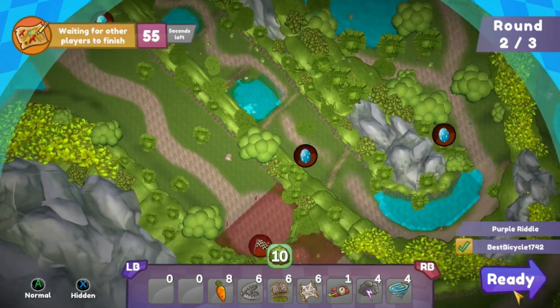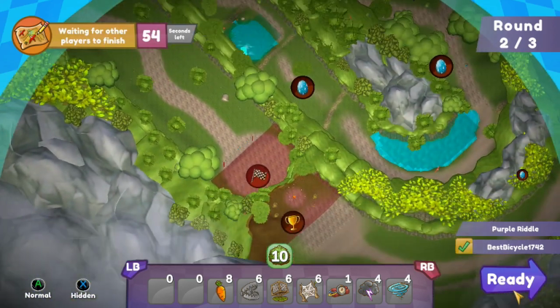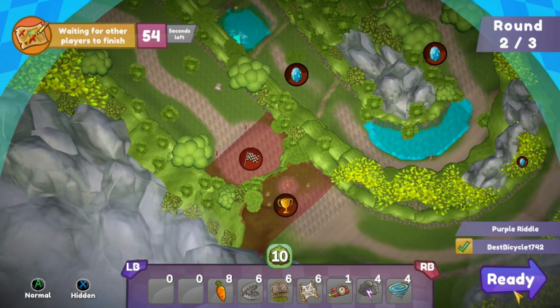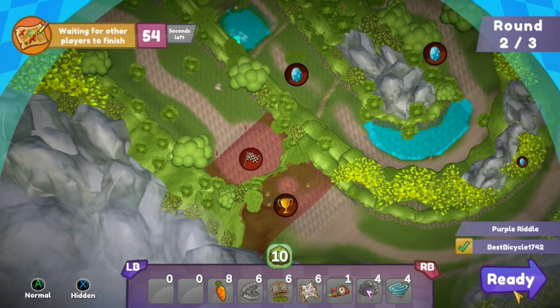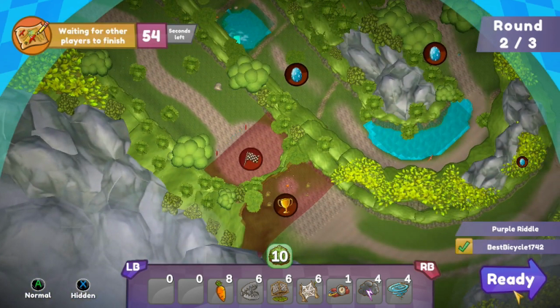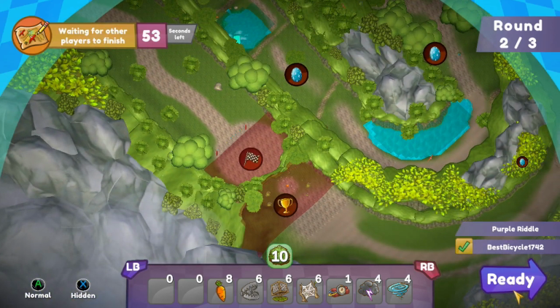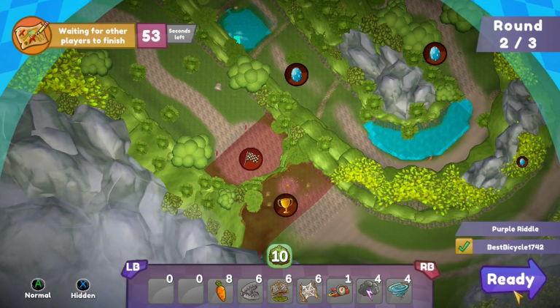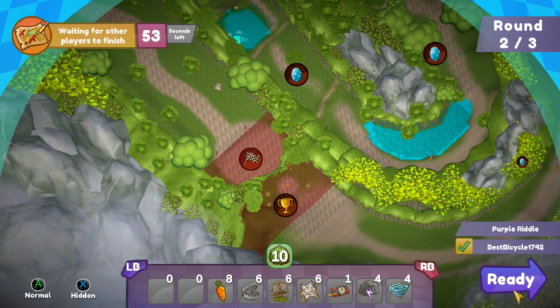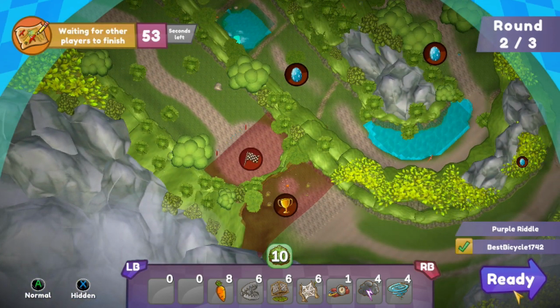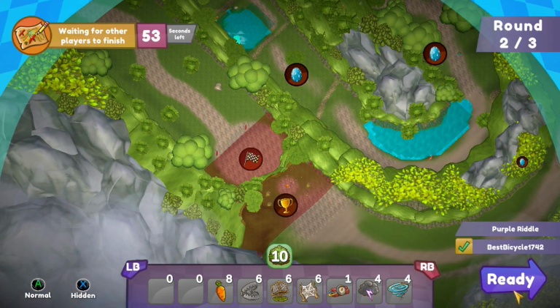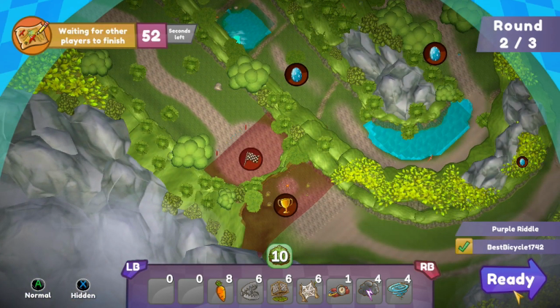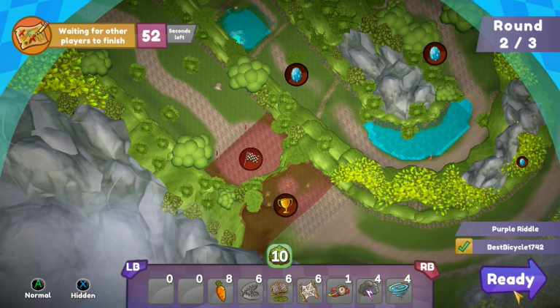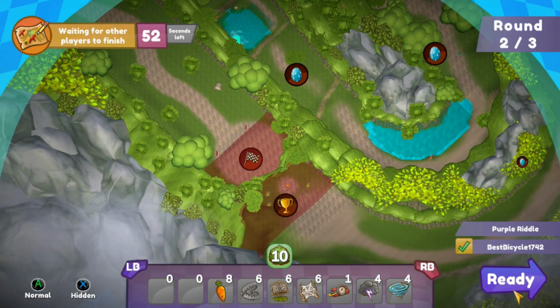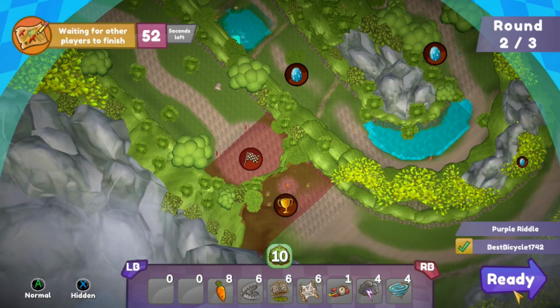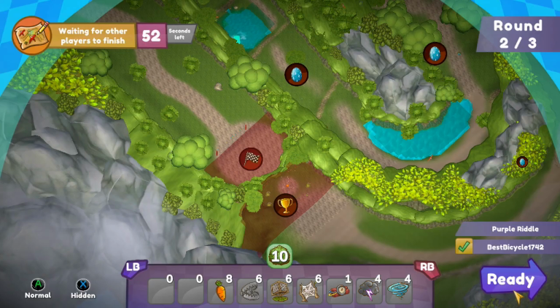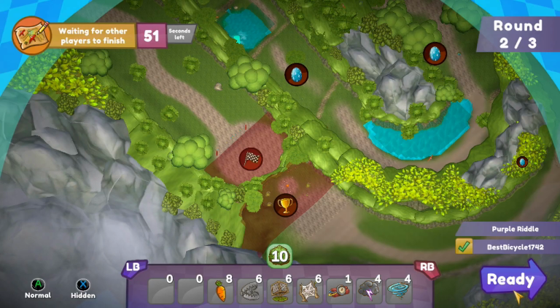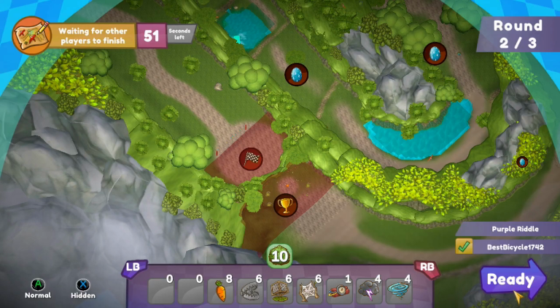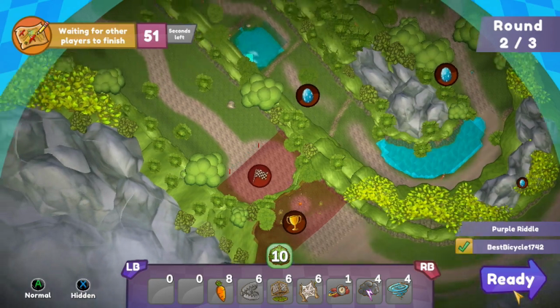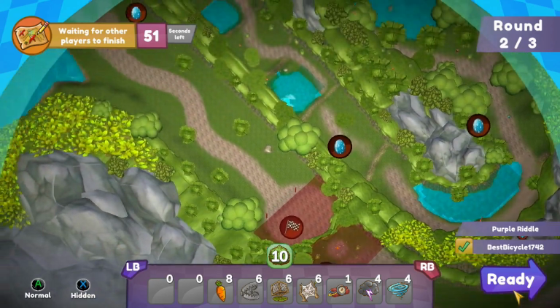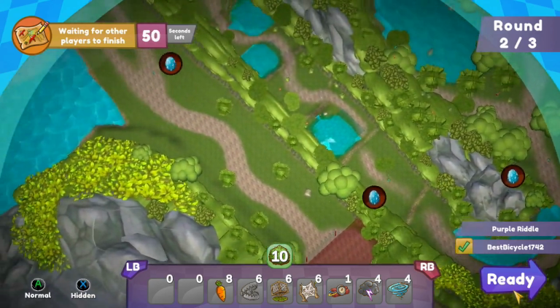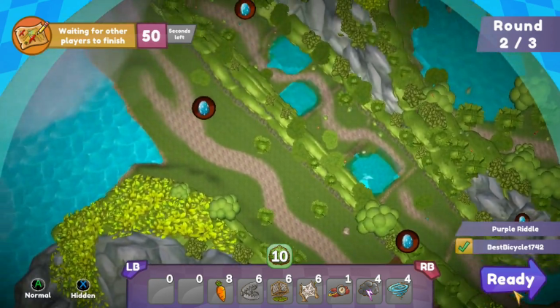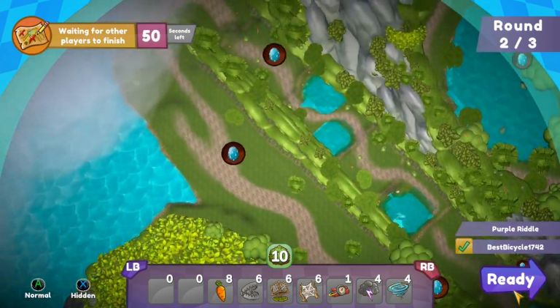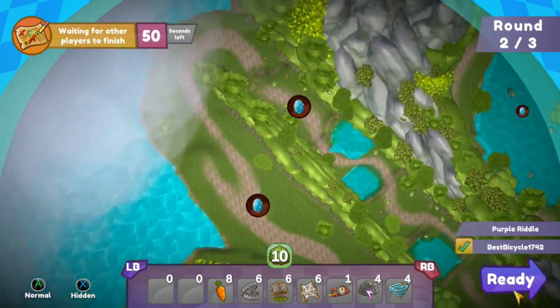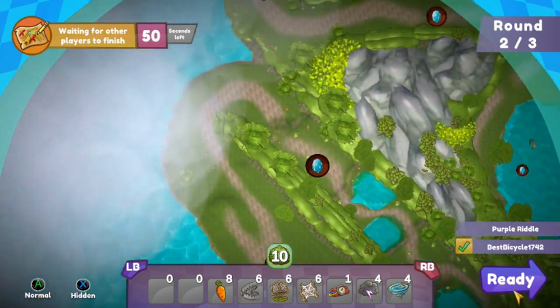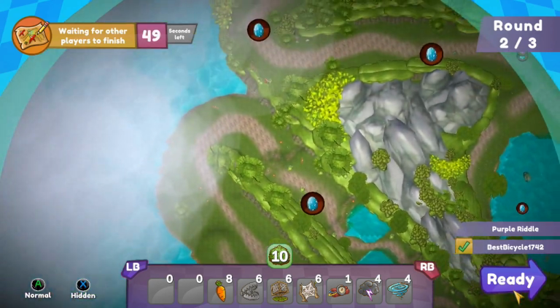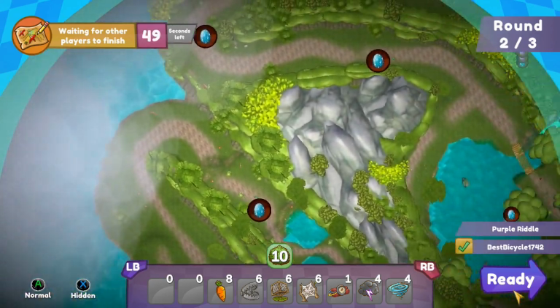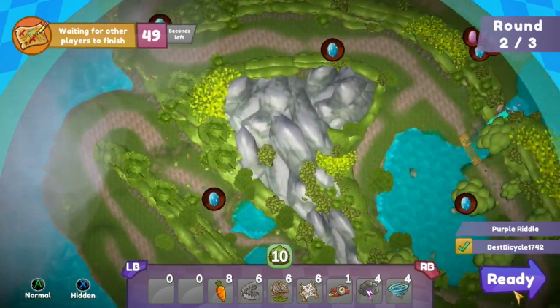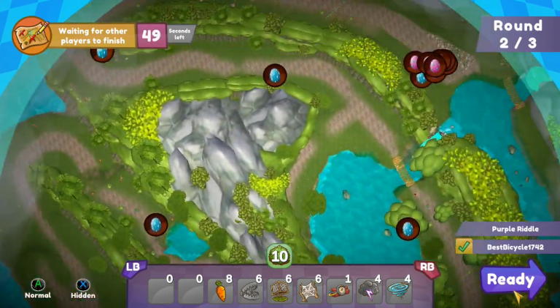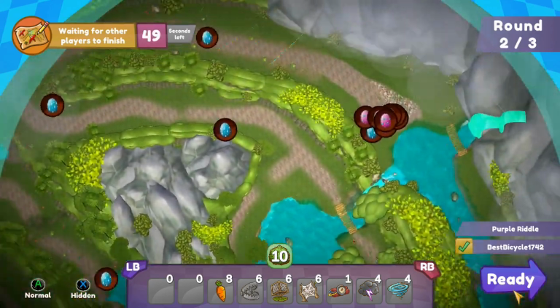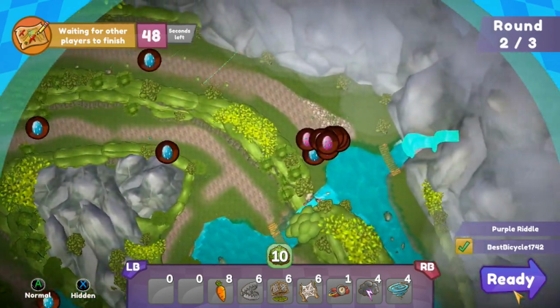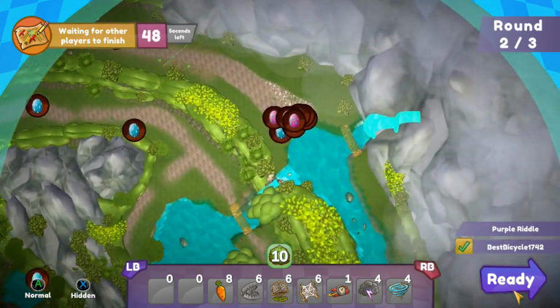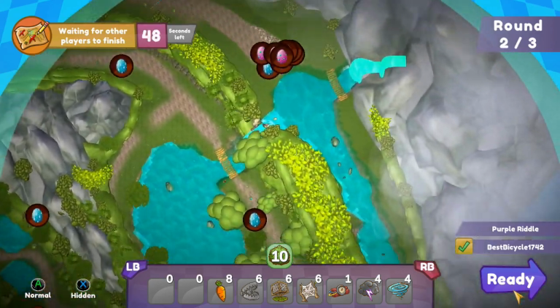You can spread out the pink eggs, but I prefer to pile them up because it gives you more chance to grab more when there's not many blue around.